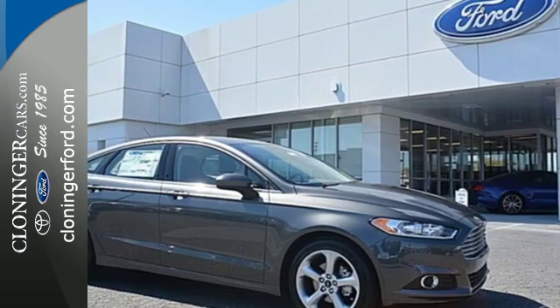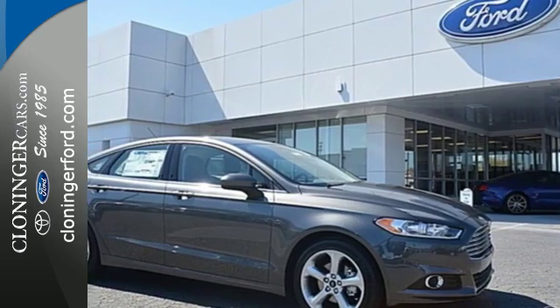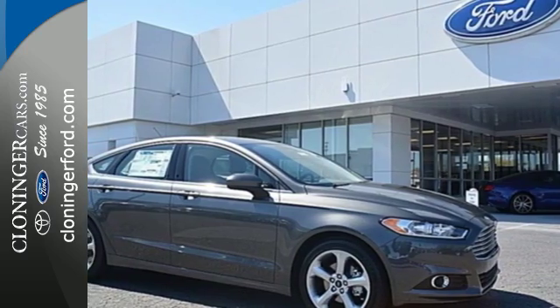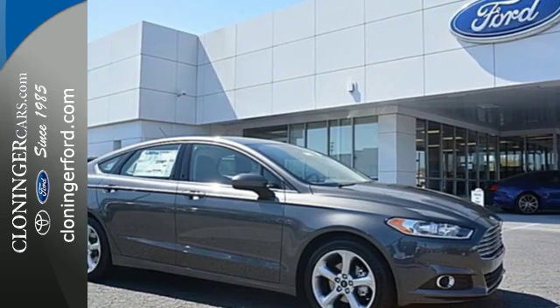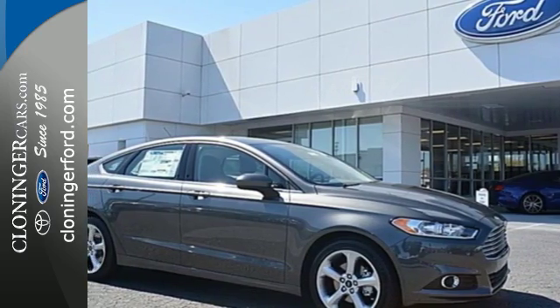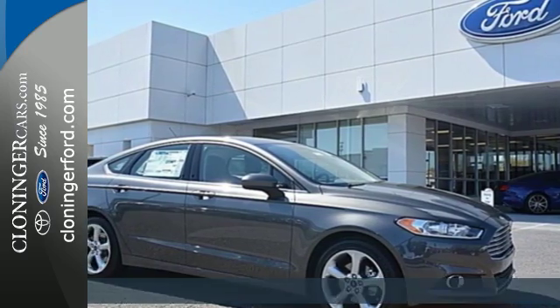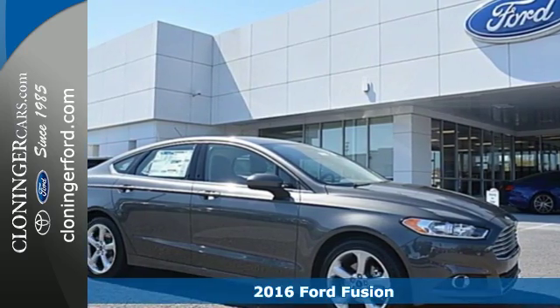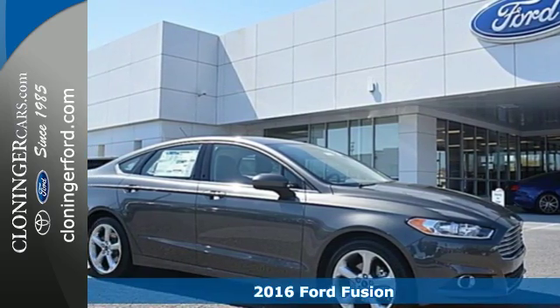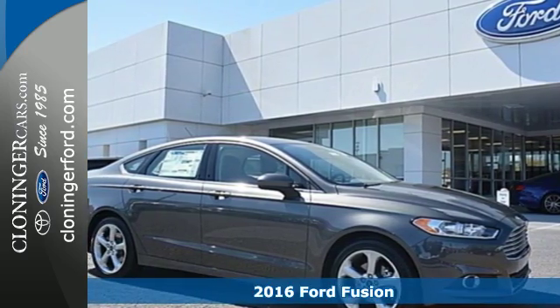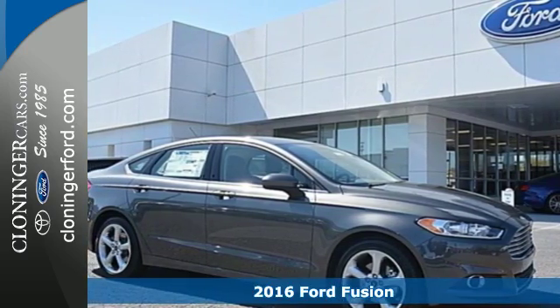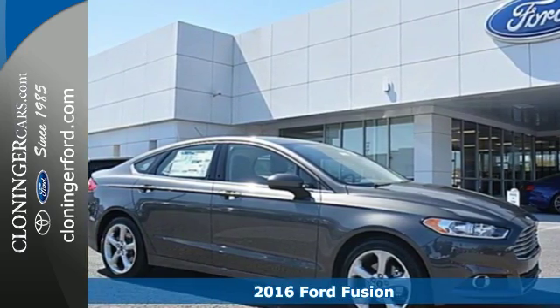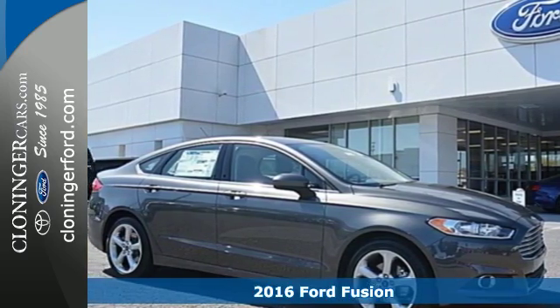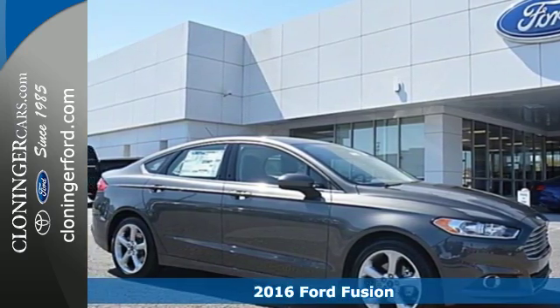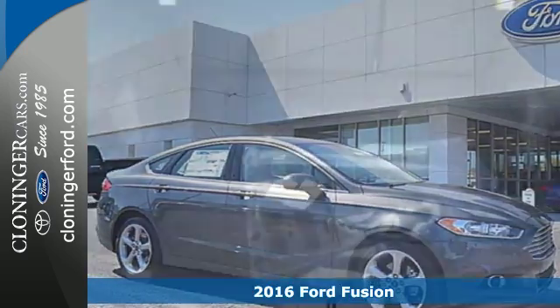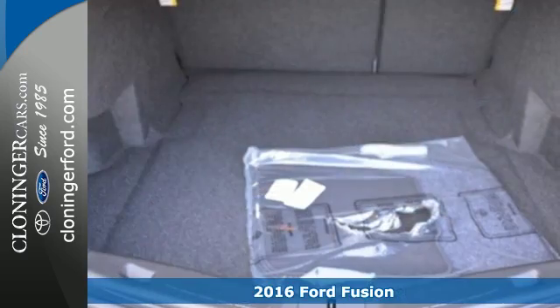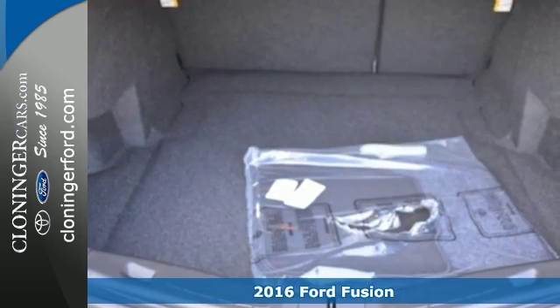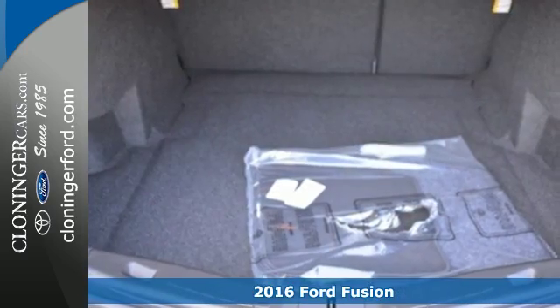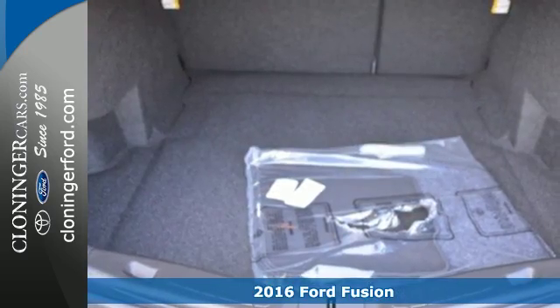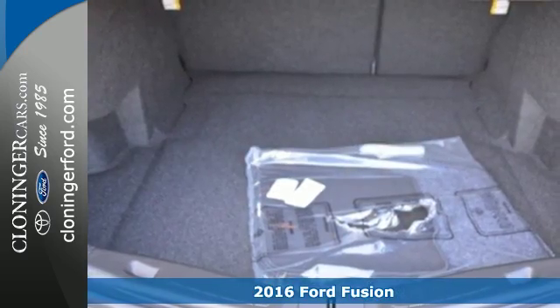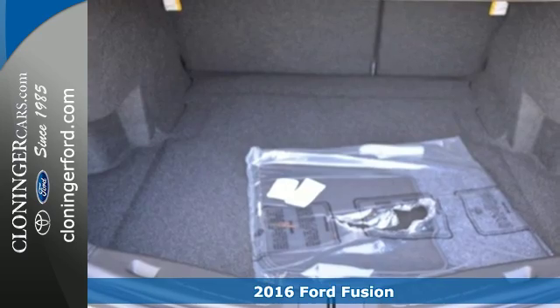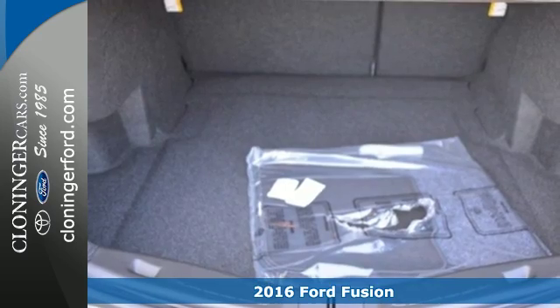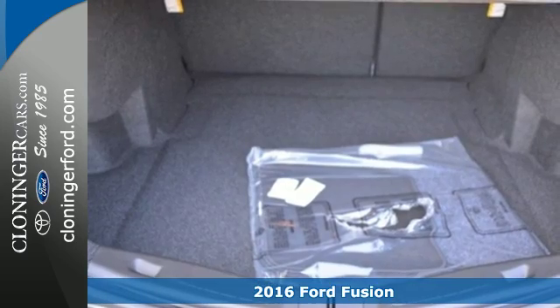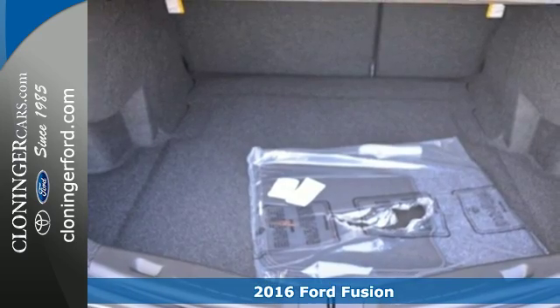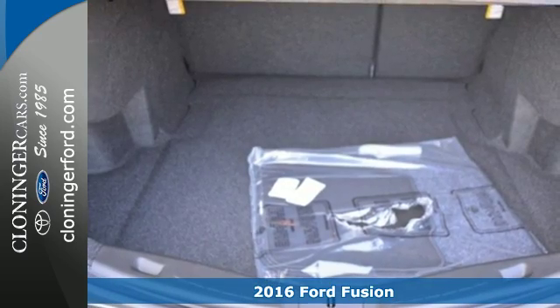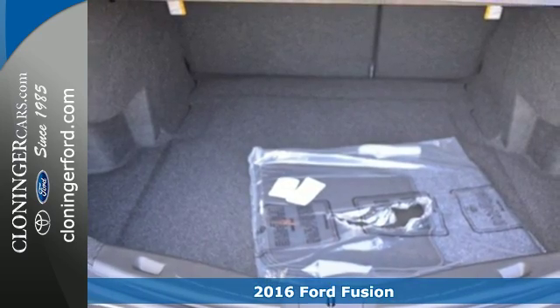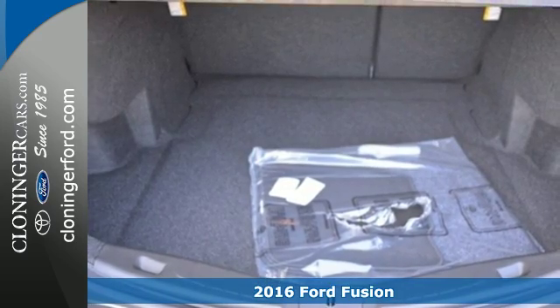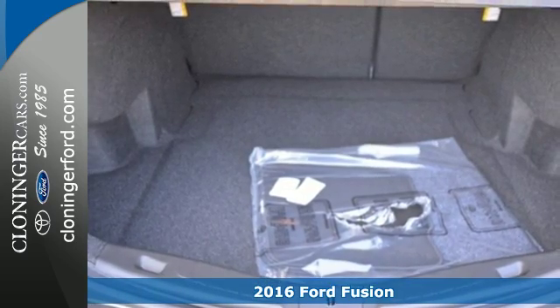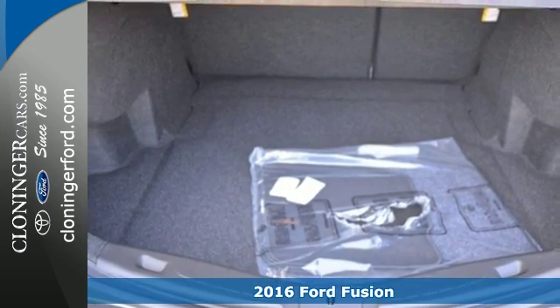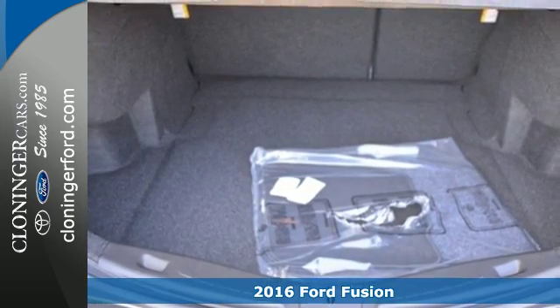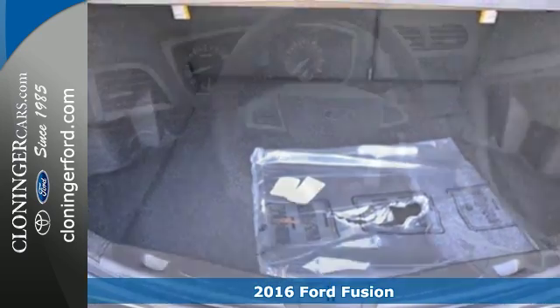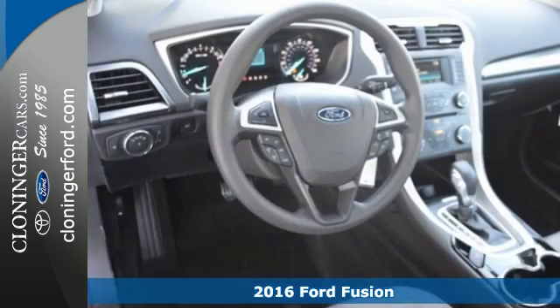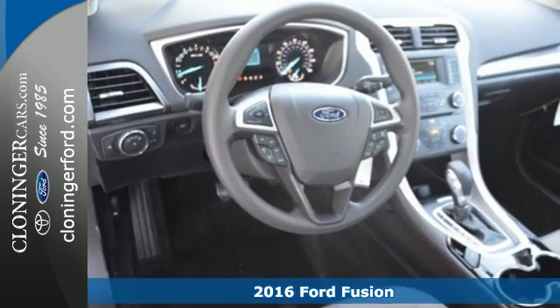It's a 2016 Ford Fusion. There's comfort in the way this Fusion drives, with accurate steering and a nimble feel.